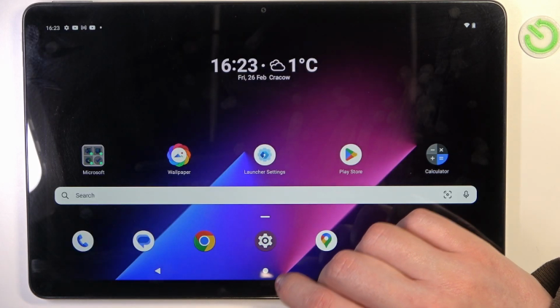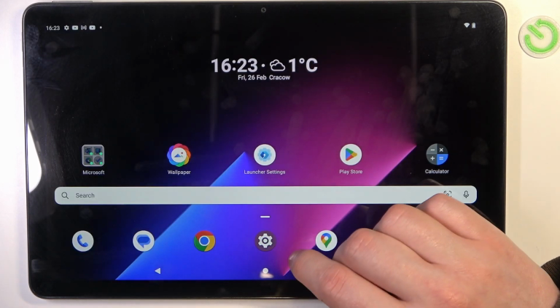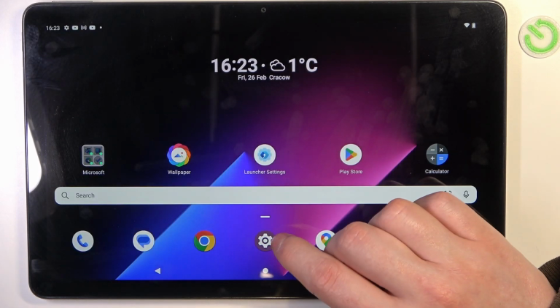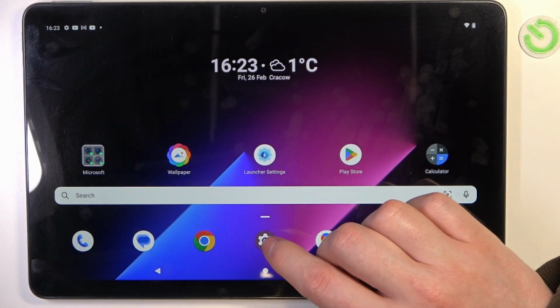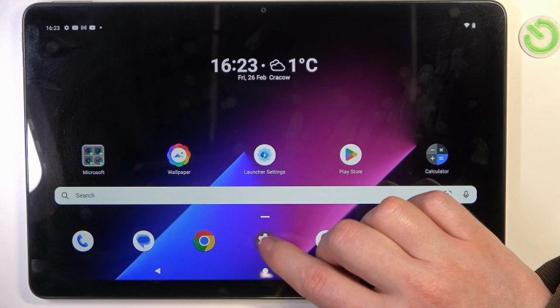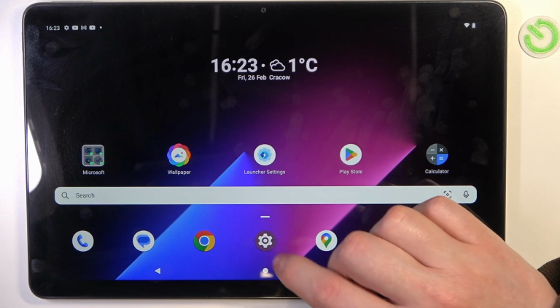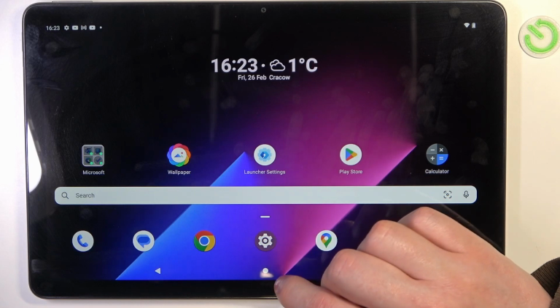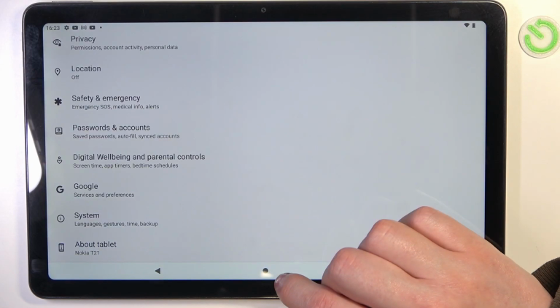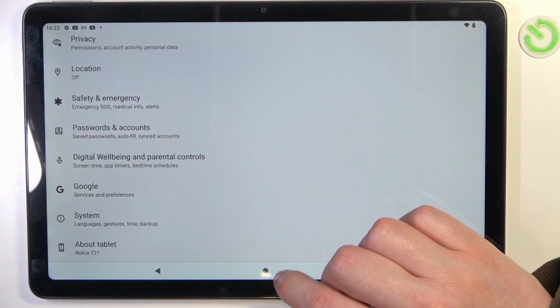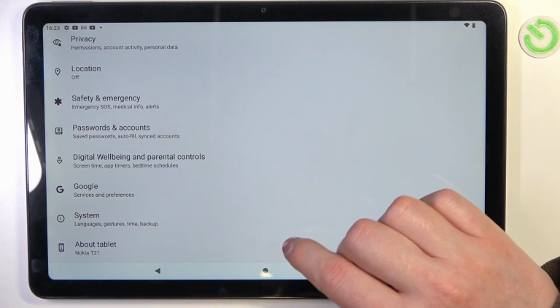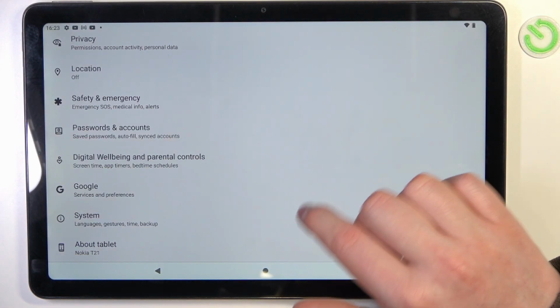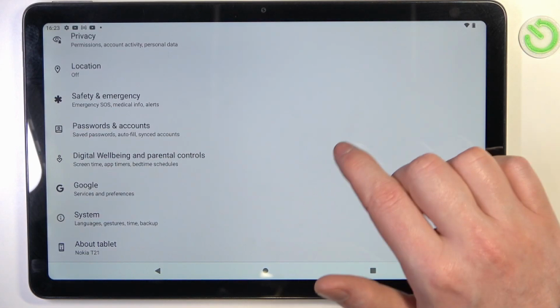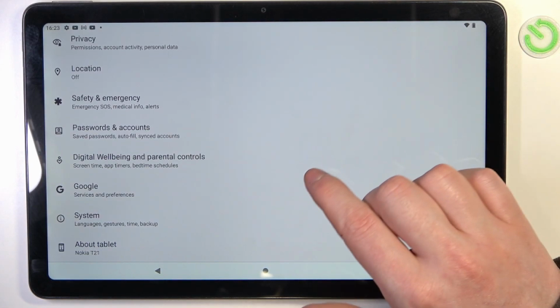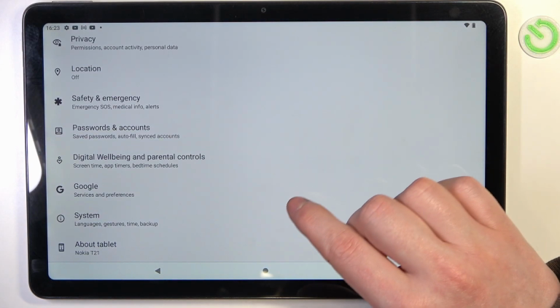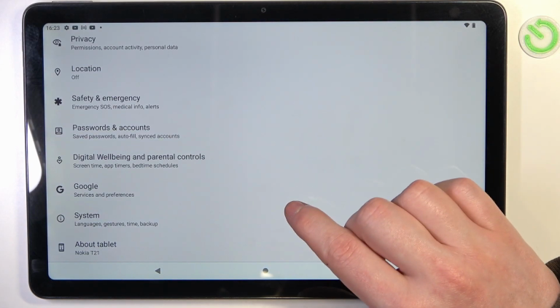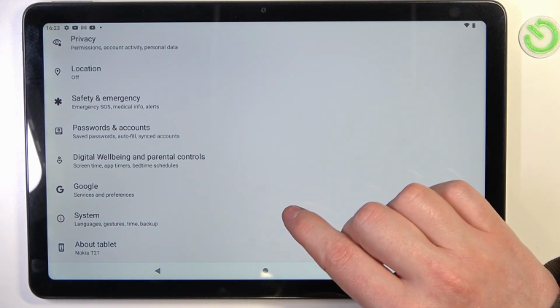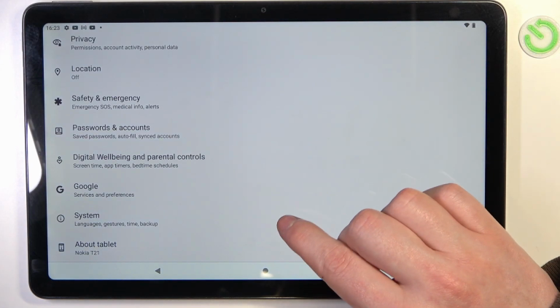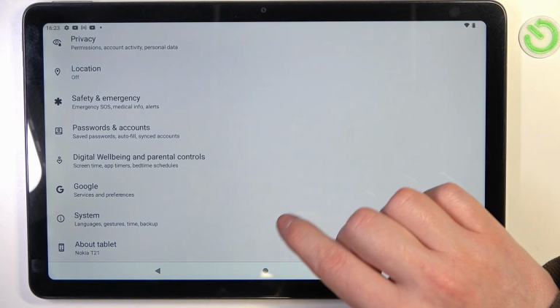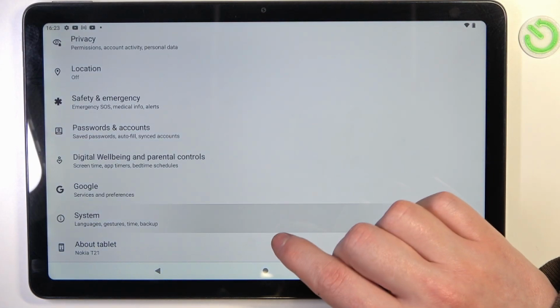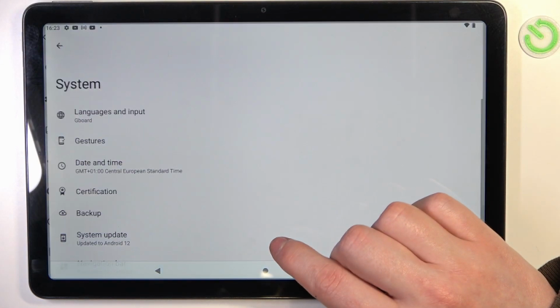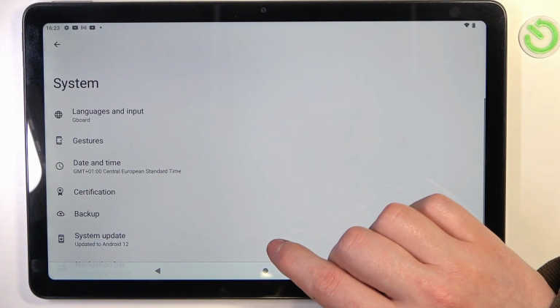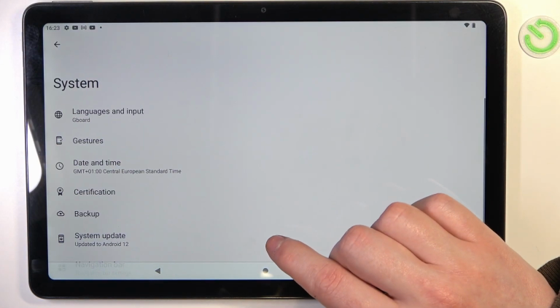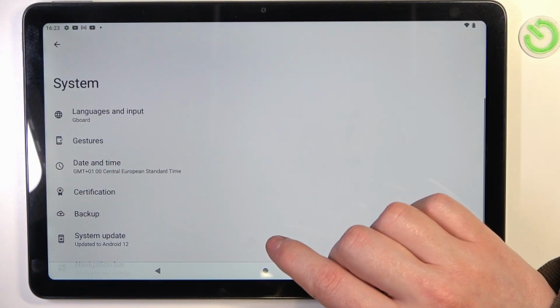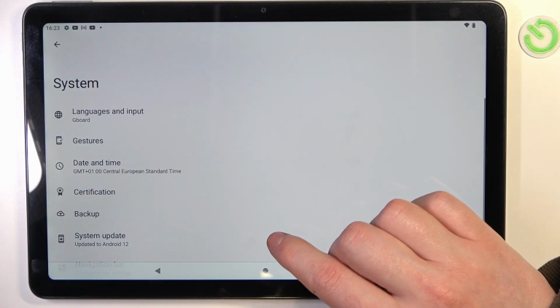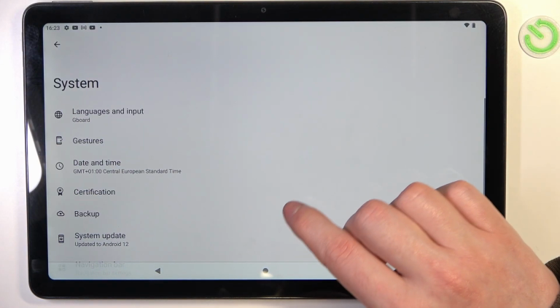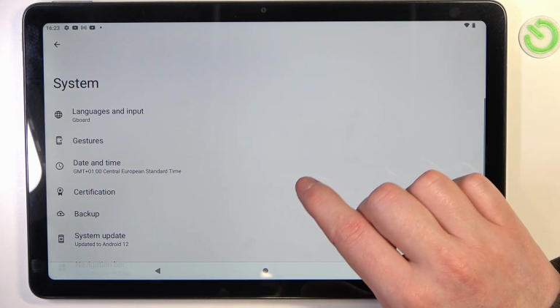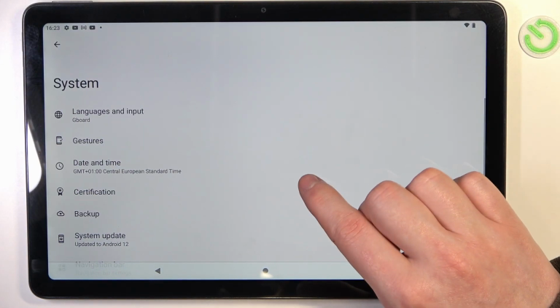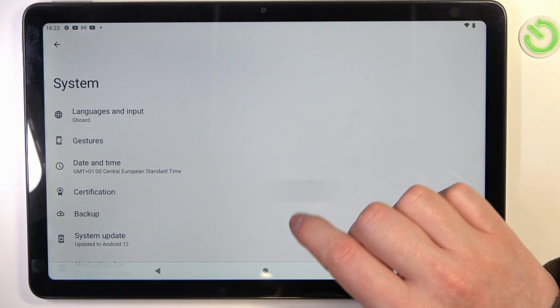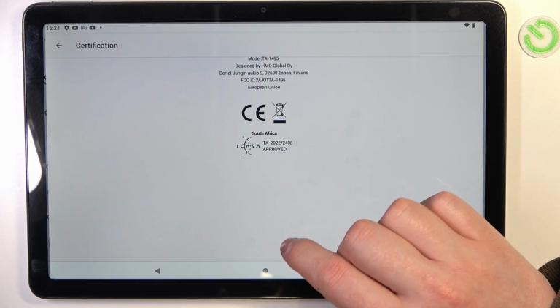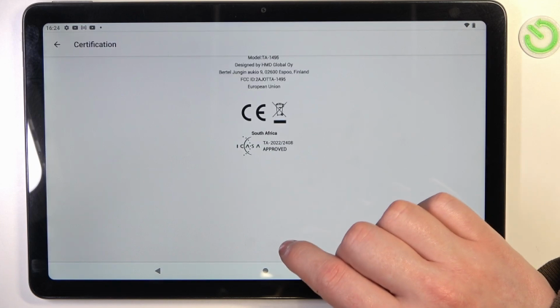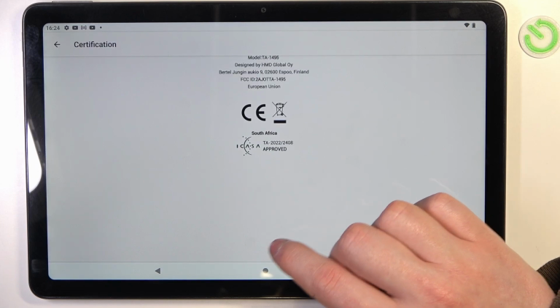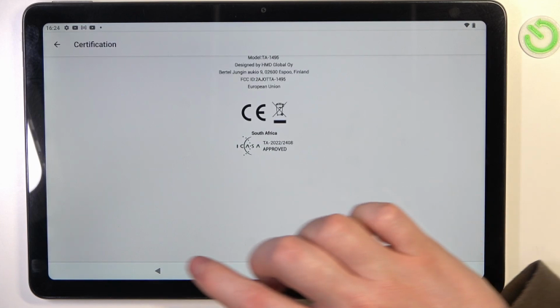To fix both of these issues, we'll need to open Settings, go to System at the bottom, and enter Date and Time.